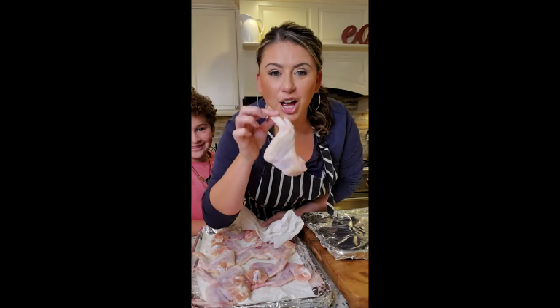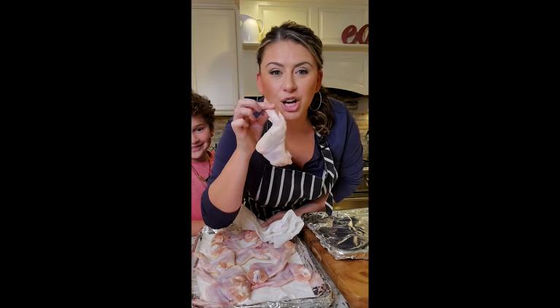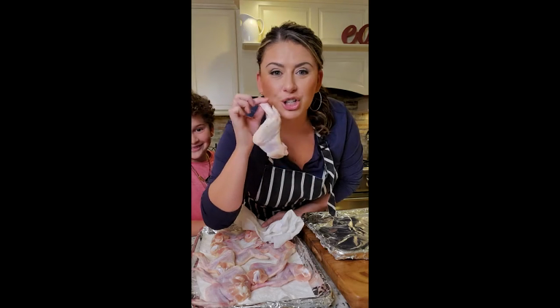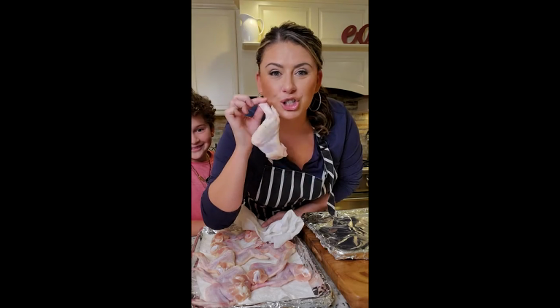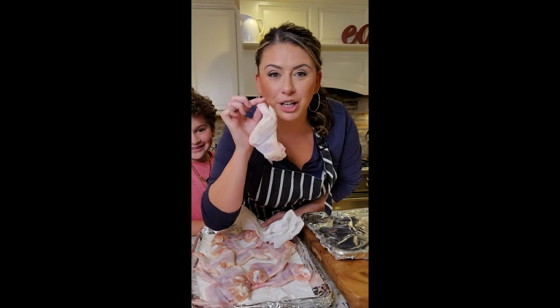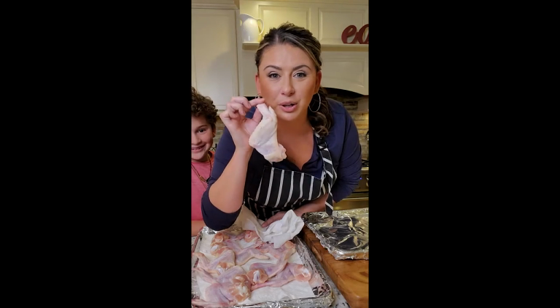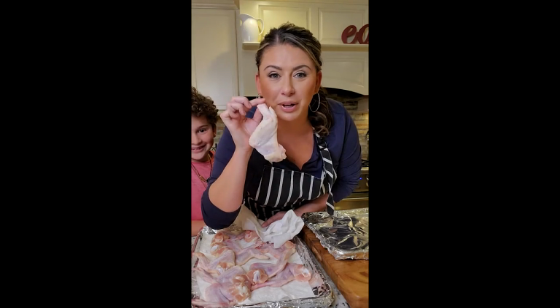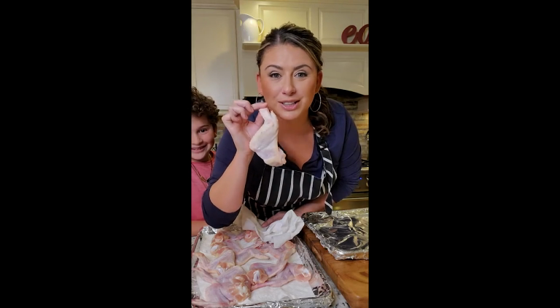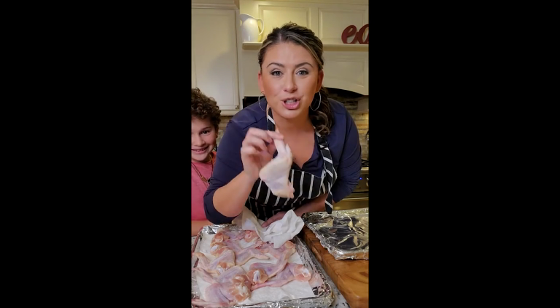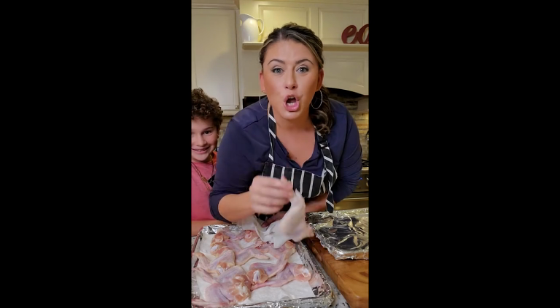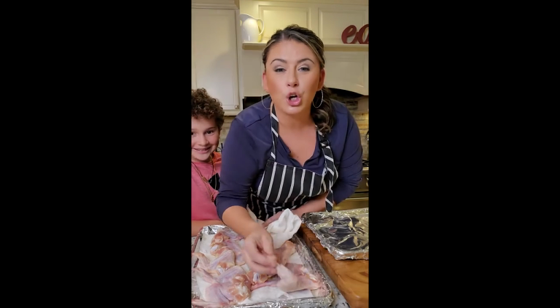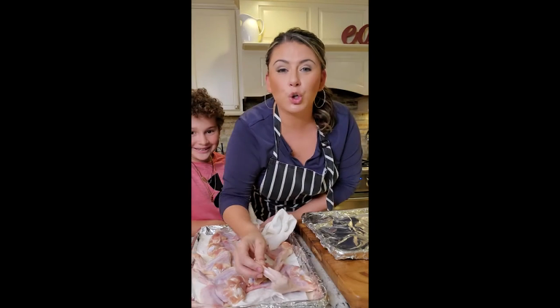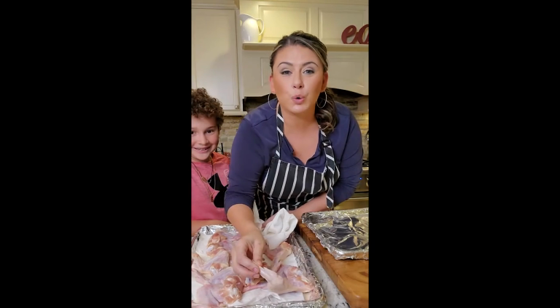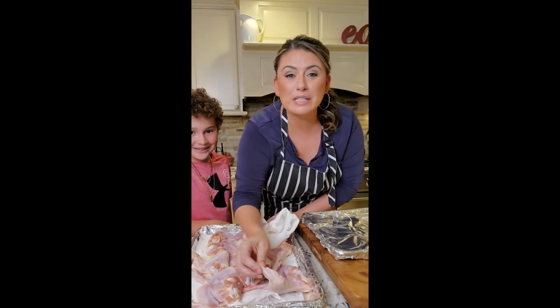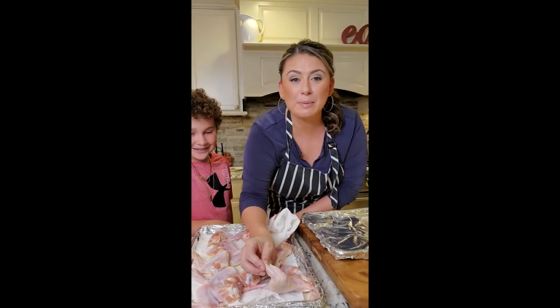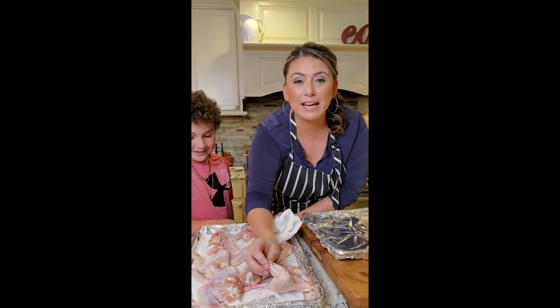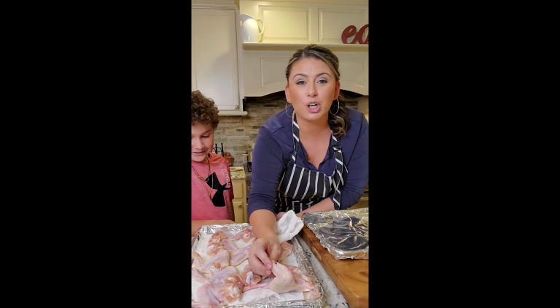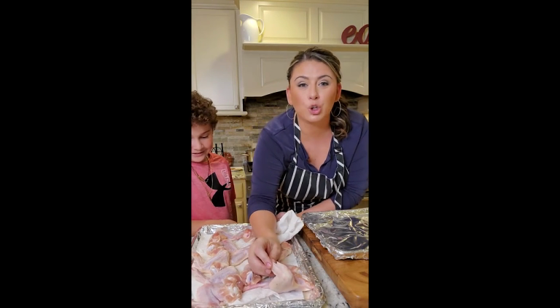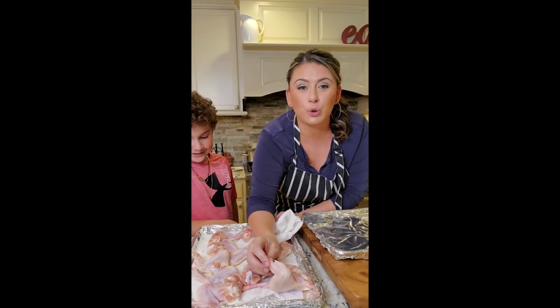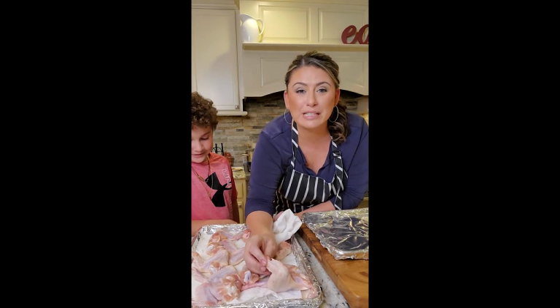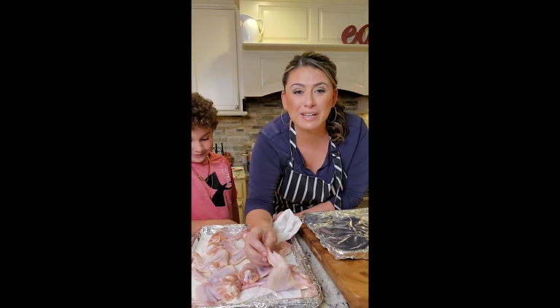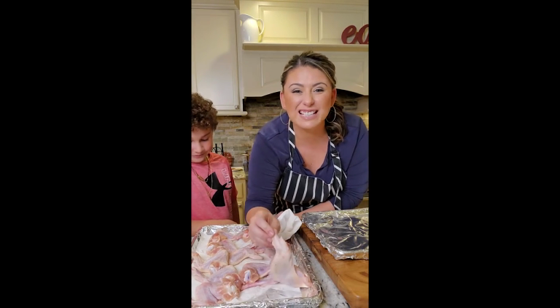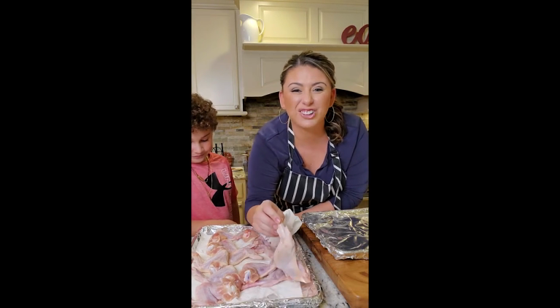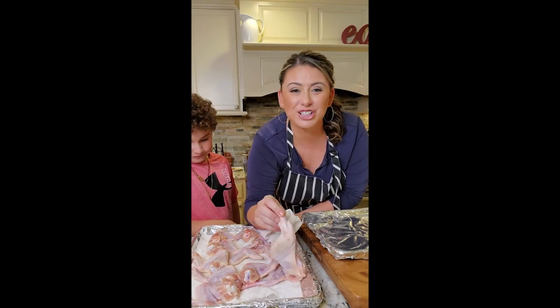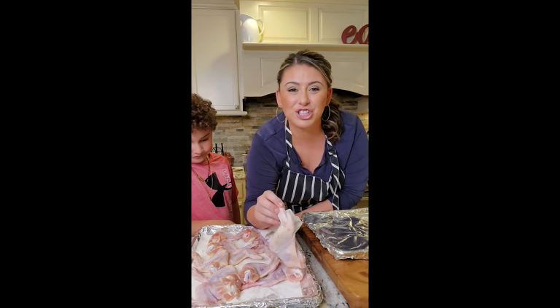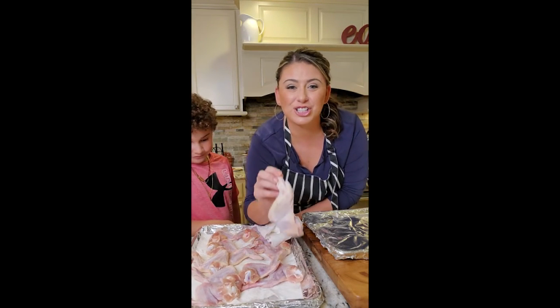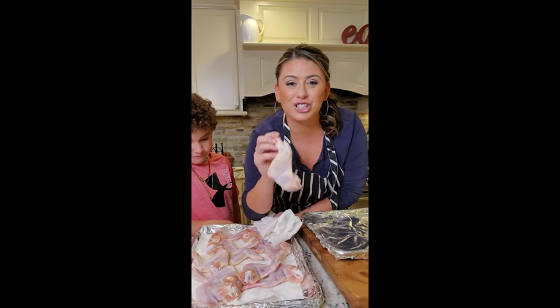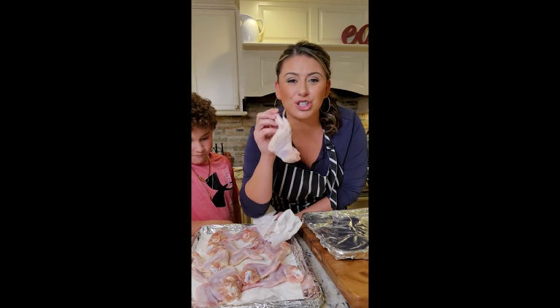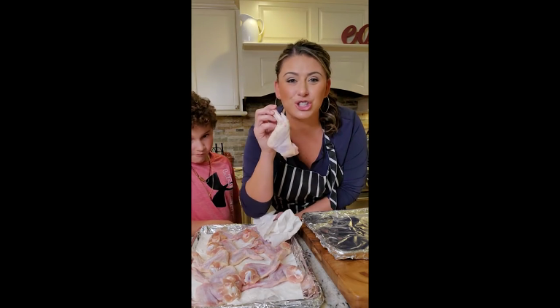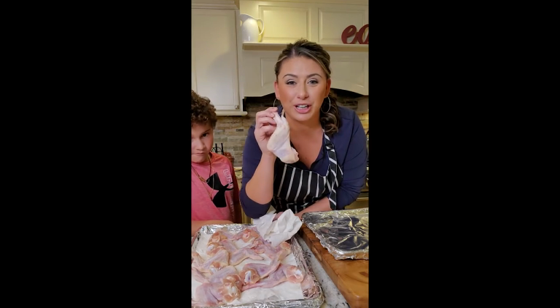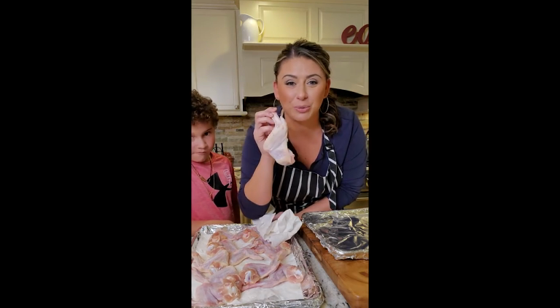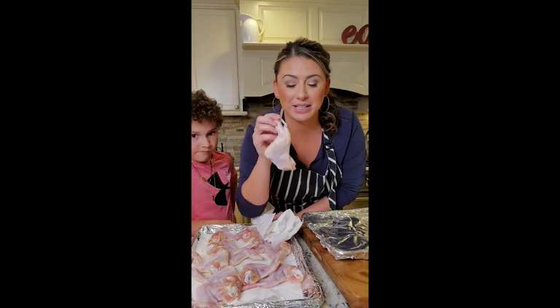Chicken wings. Crispy, crispy, delicious chicken wings.